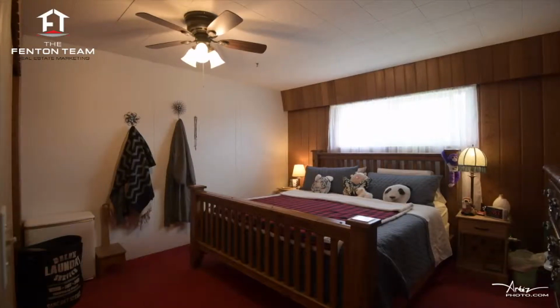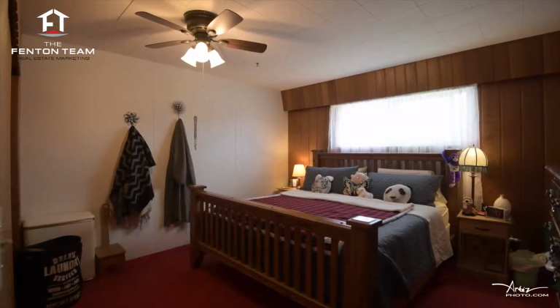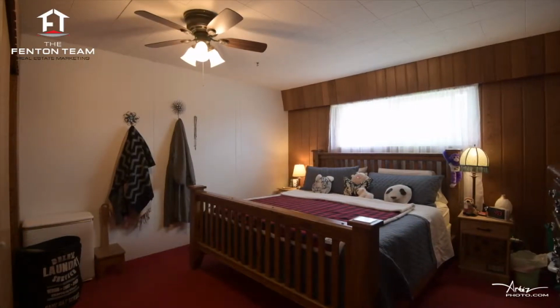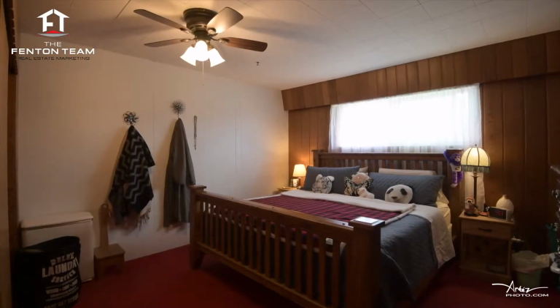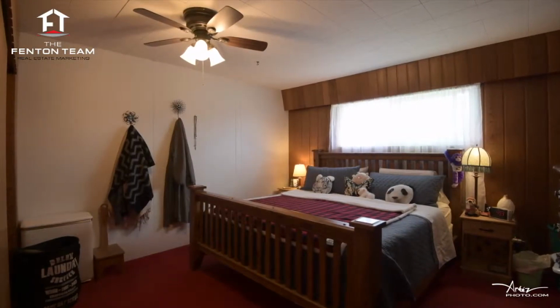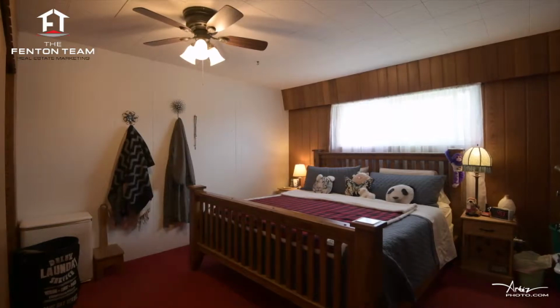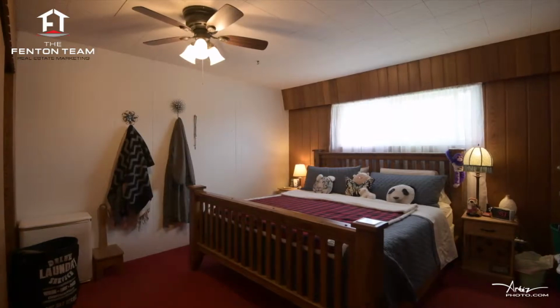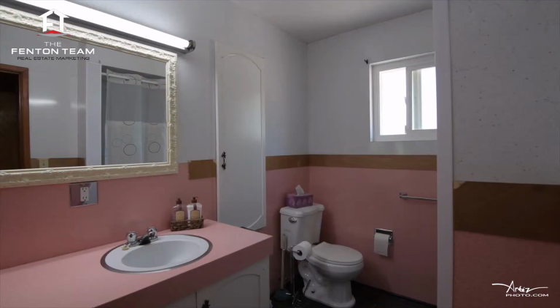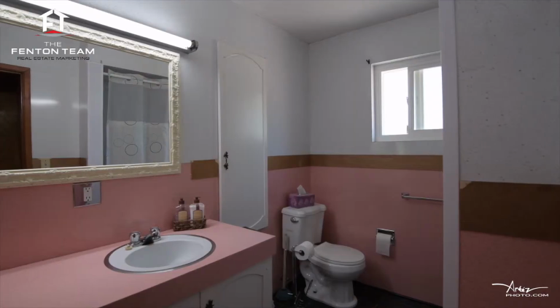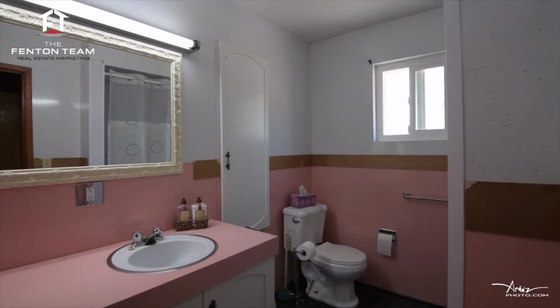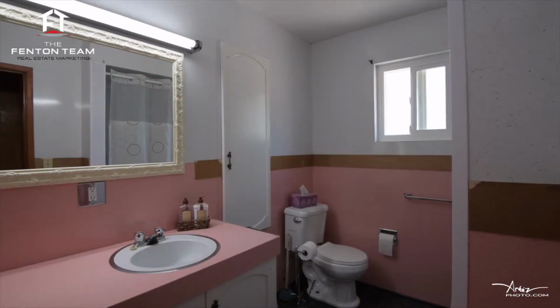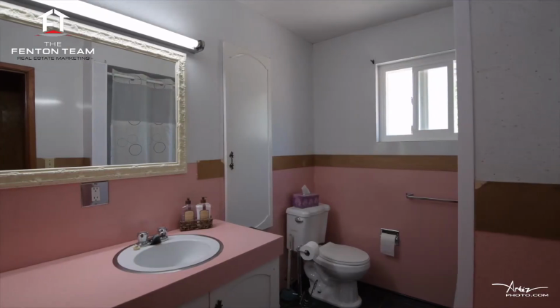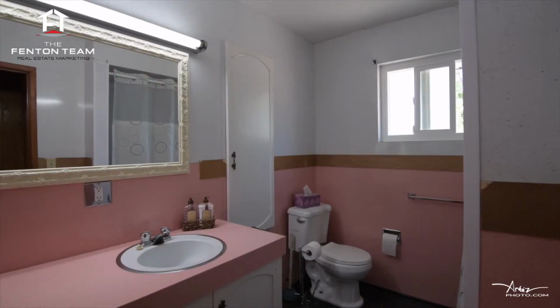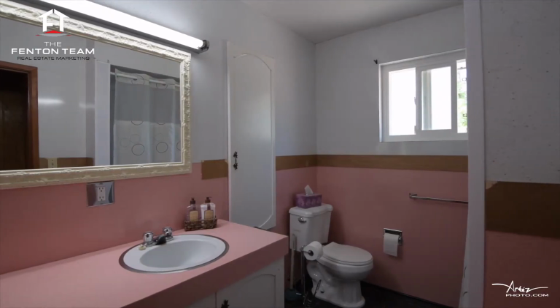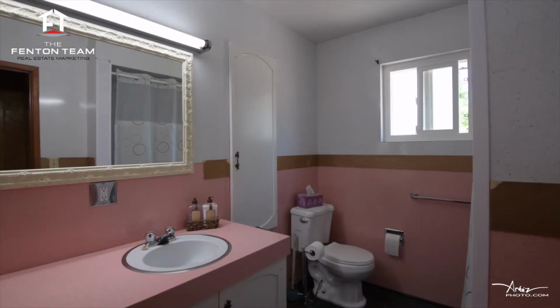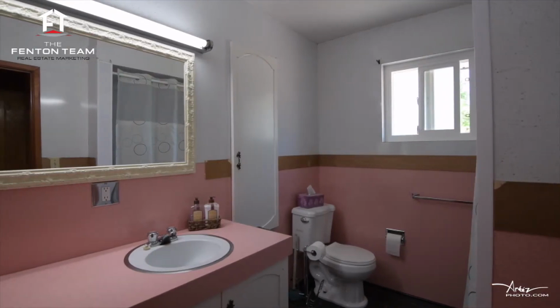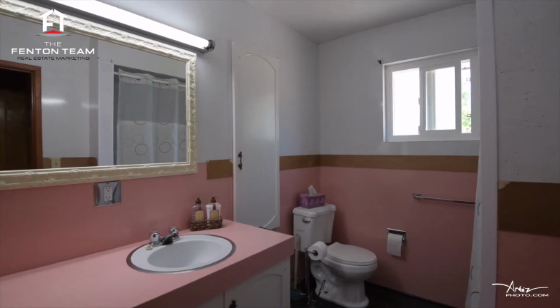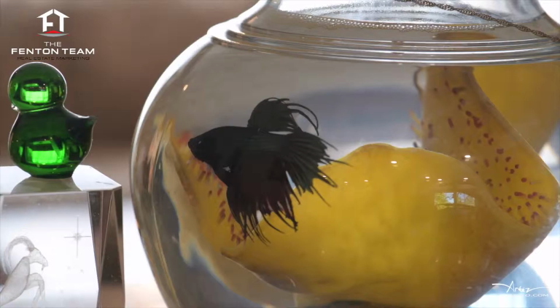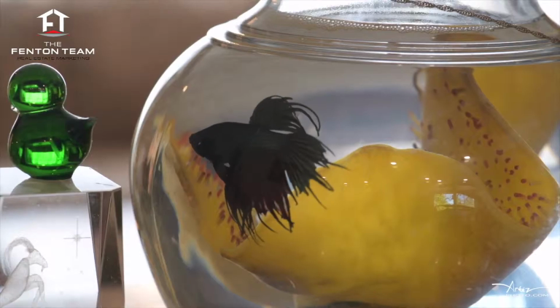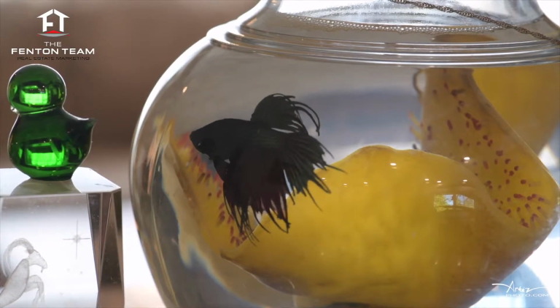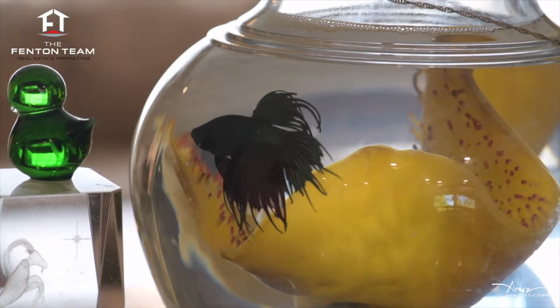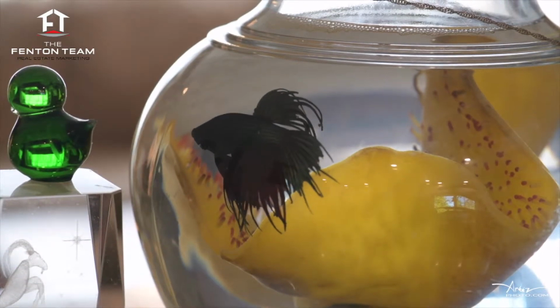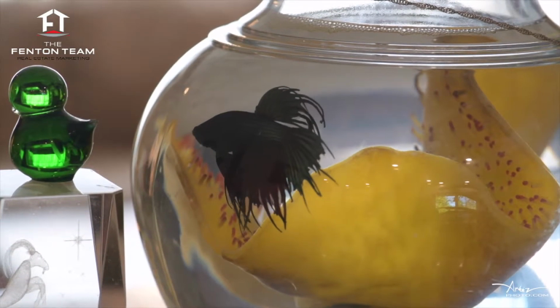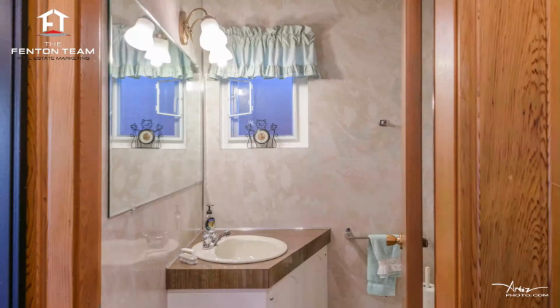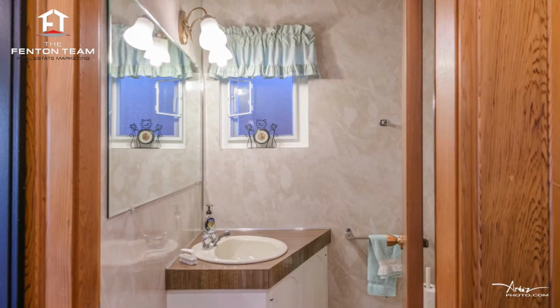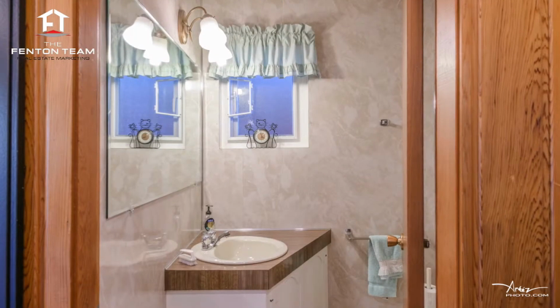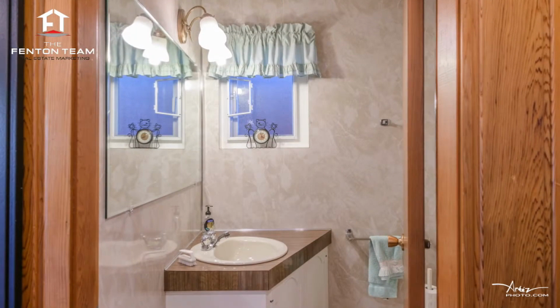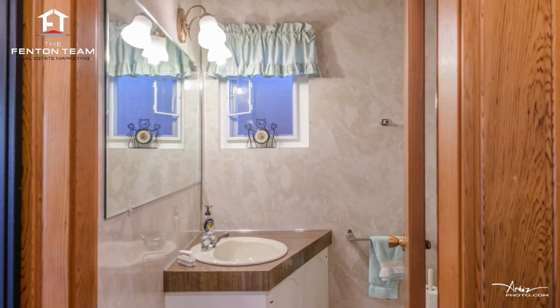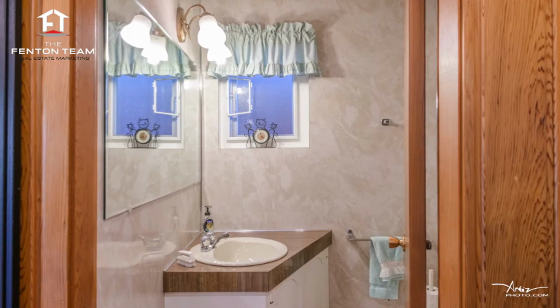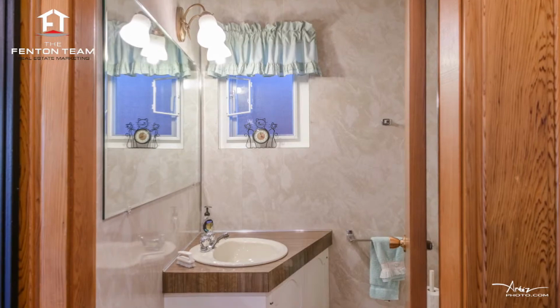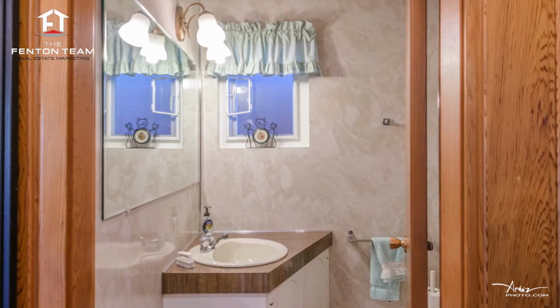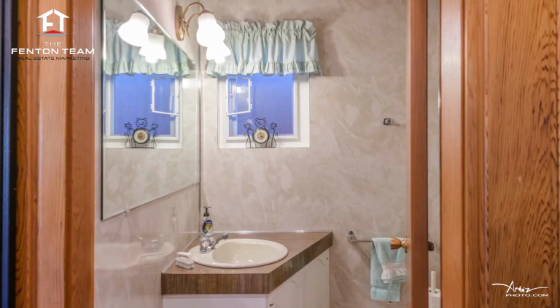Upstairs, there are three spacious bedrooms and a full bathroom. Downstairs, you'll find a family room, the third bathroom, and an in-house workshop.